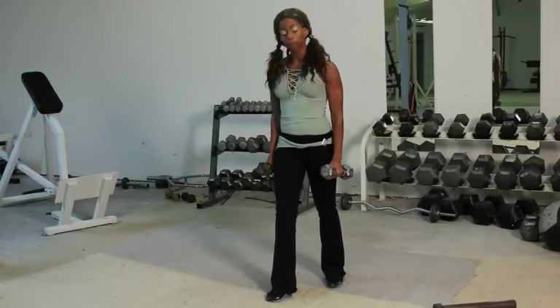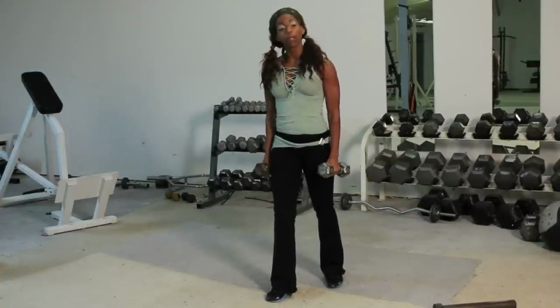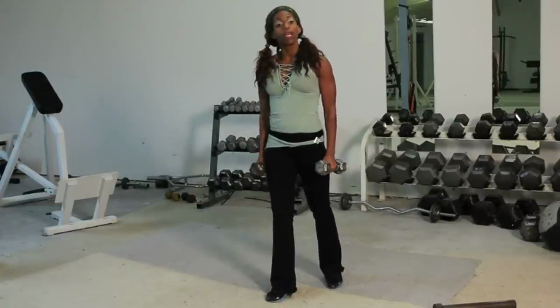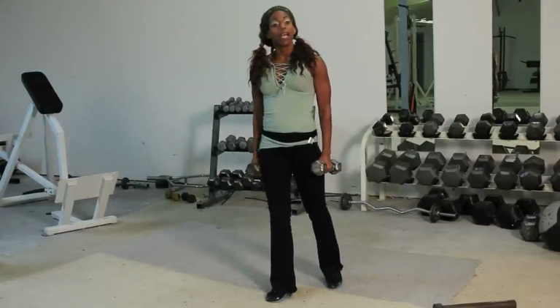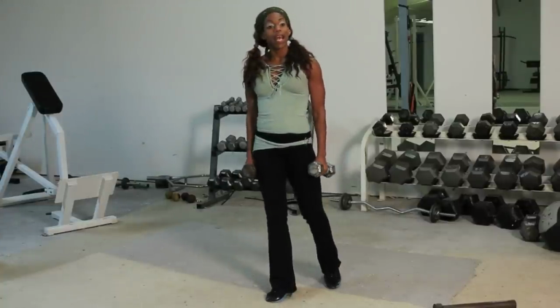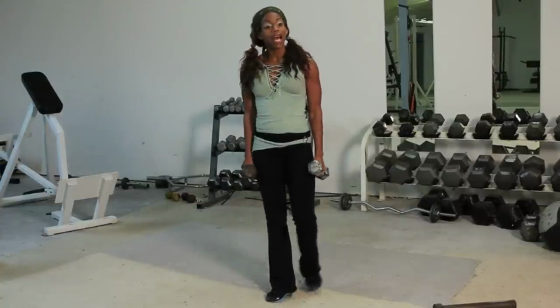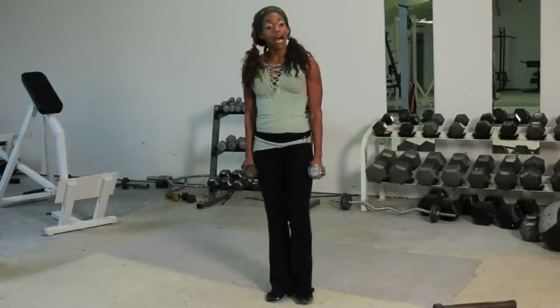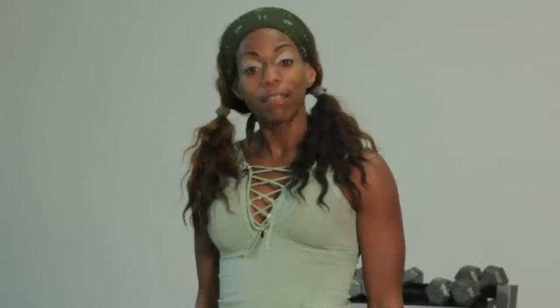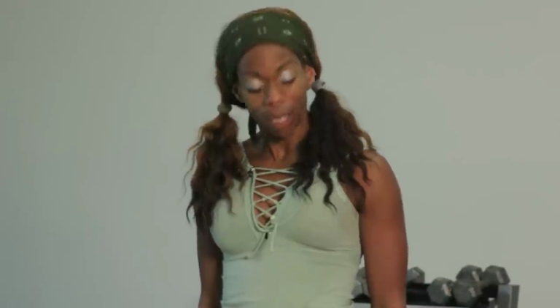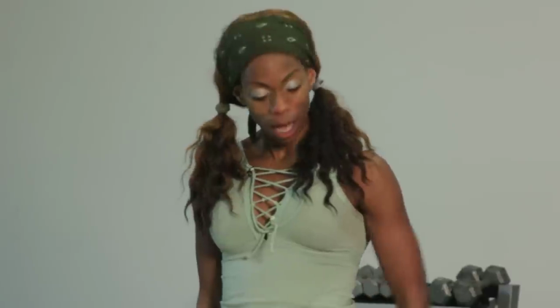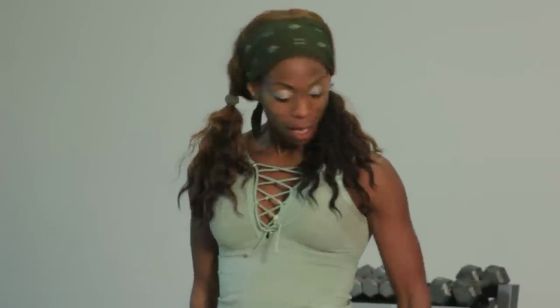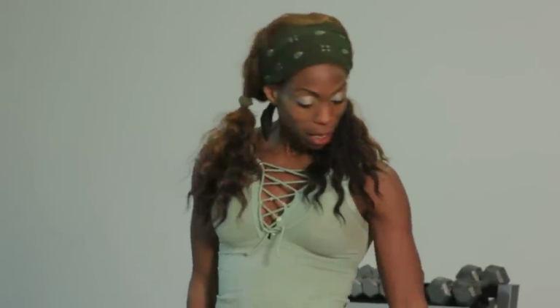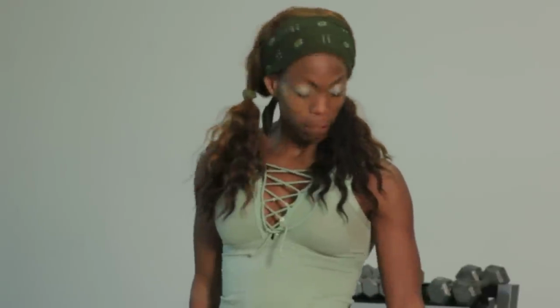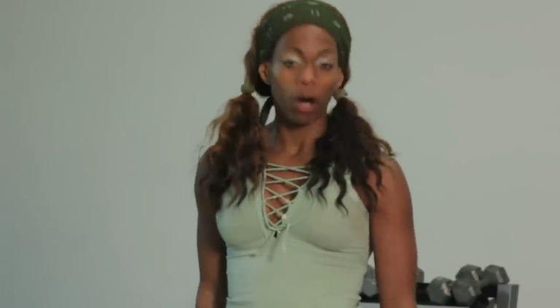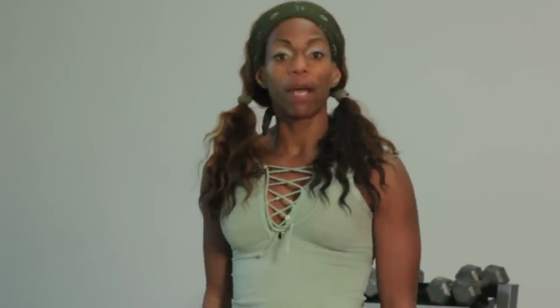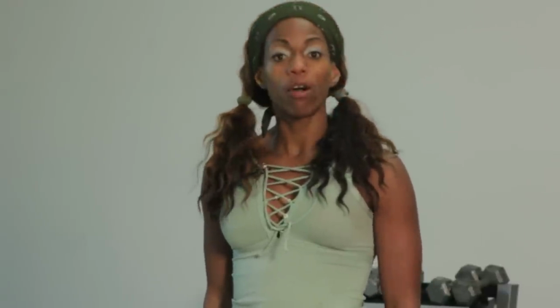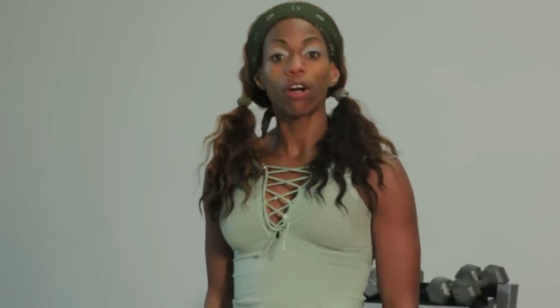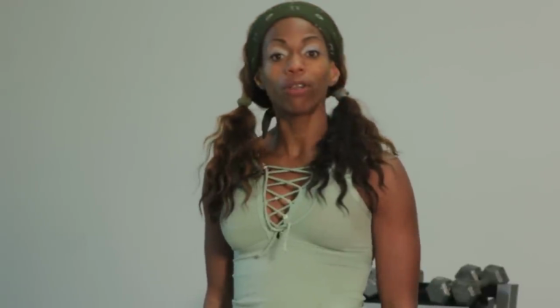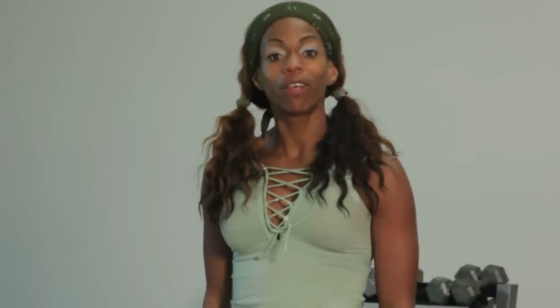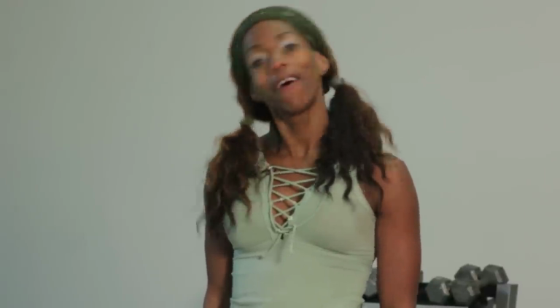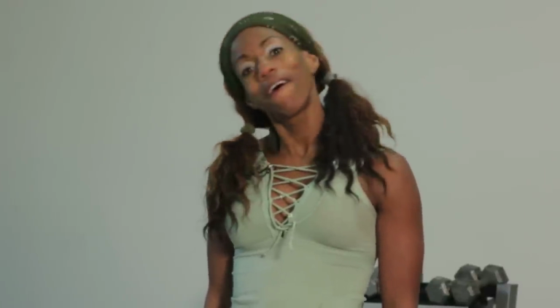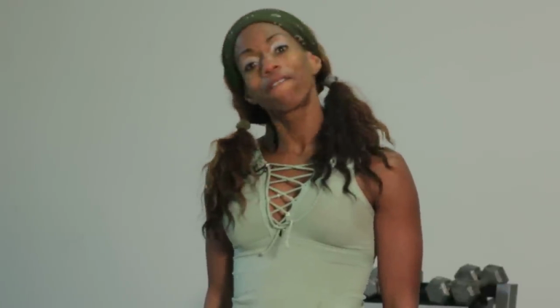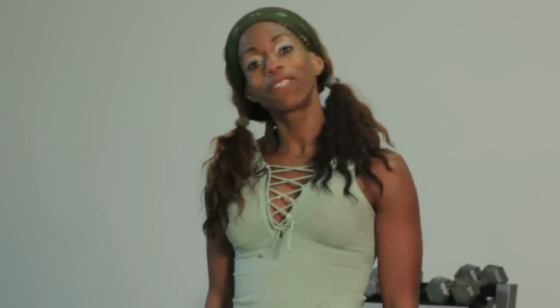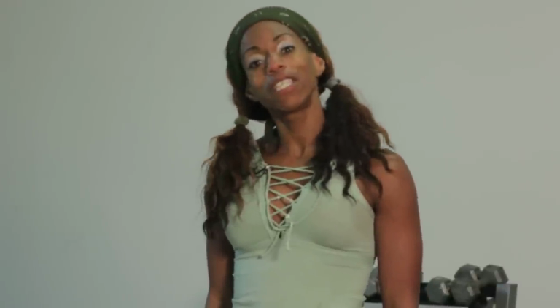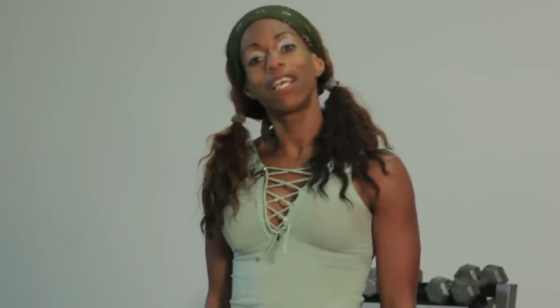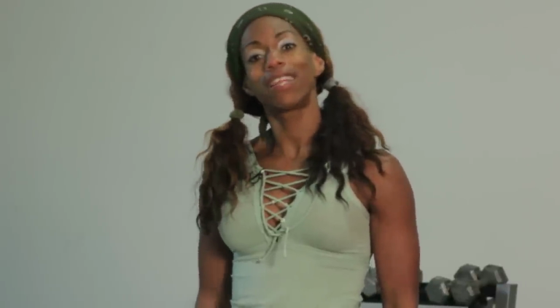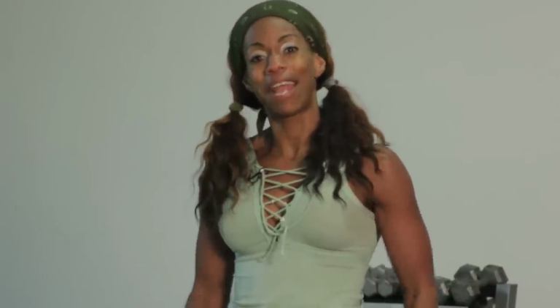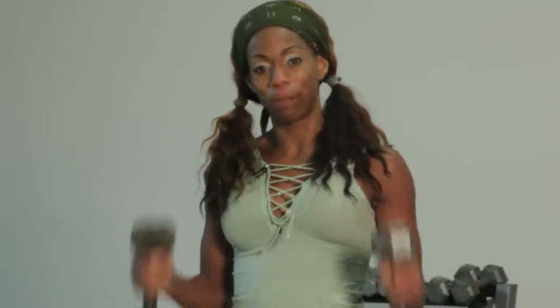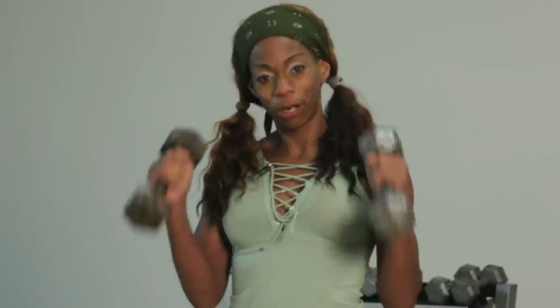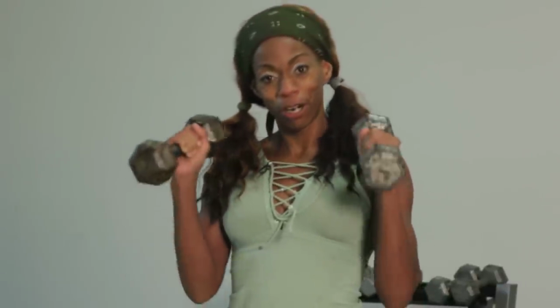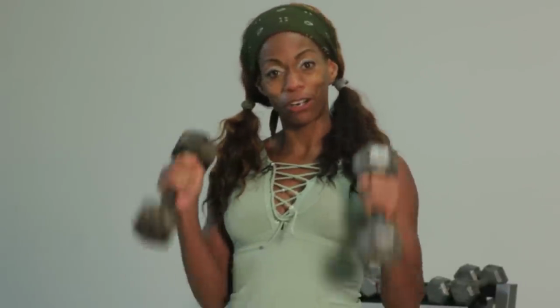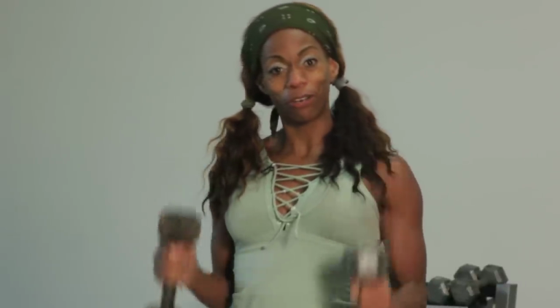And that, guys, is the barbell curls versus the hammer curls.